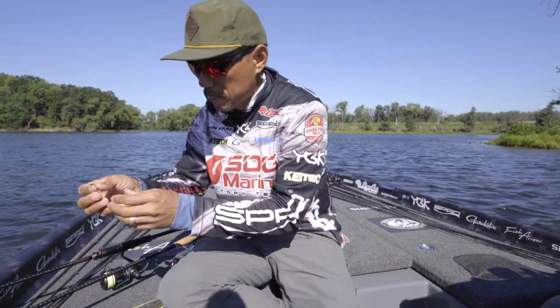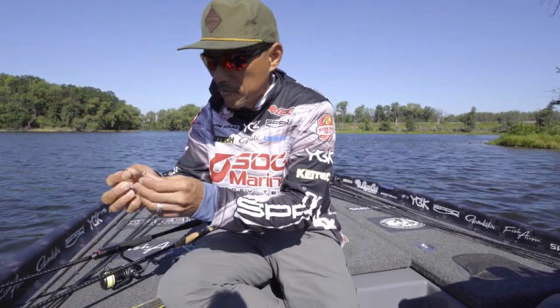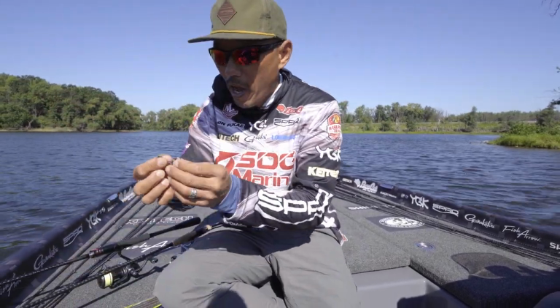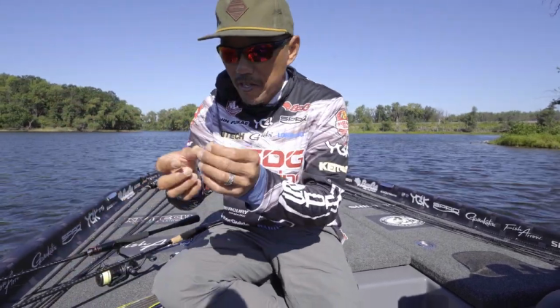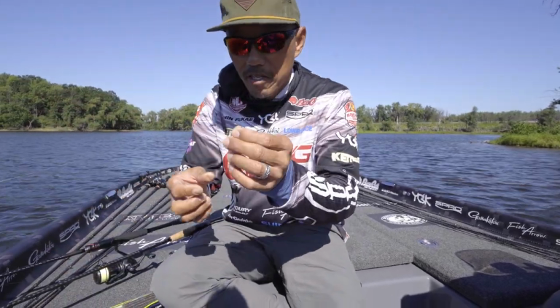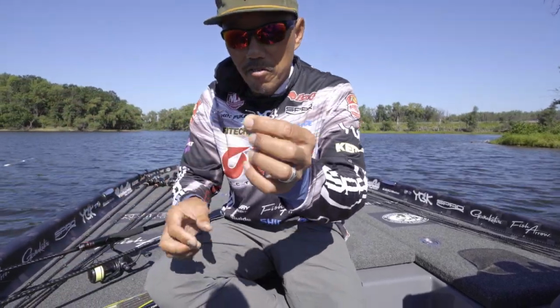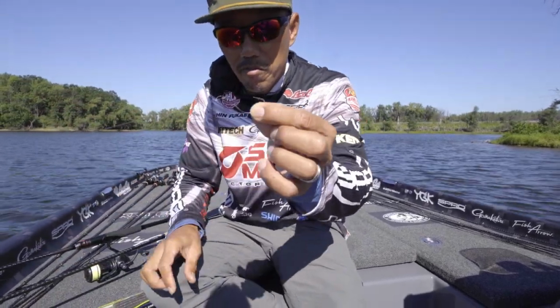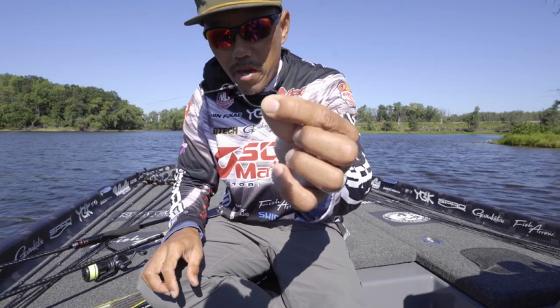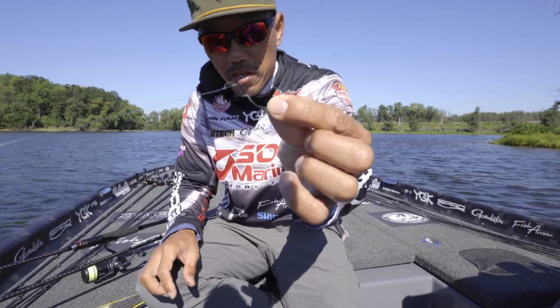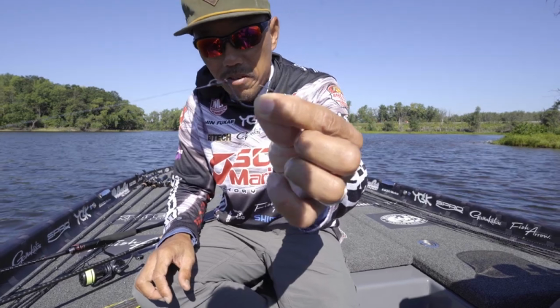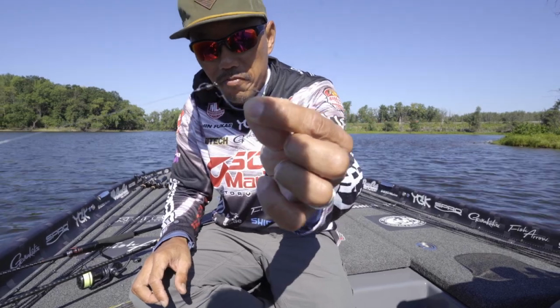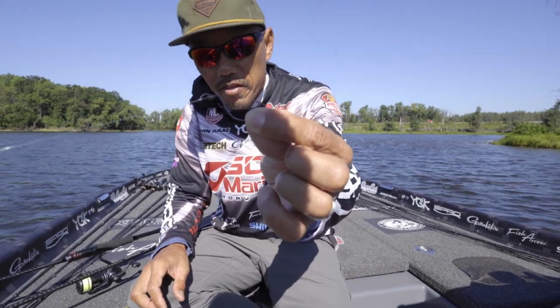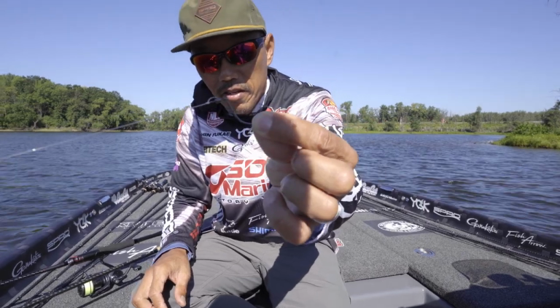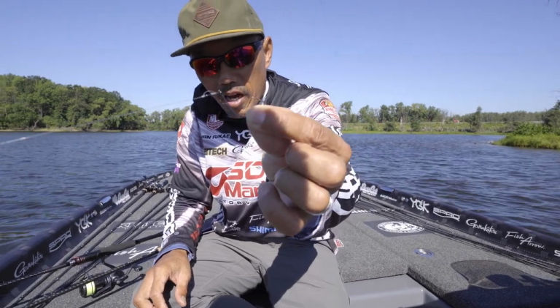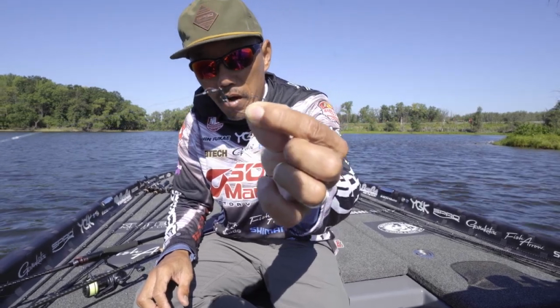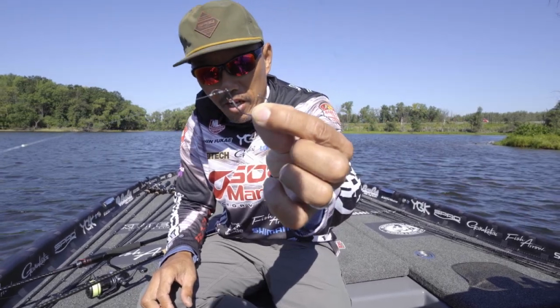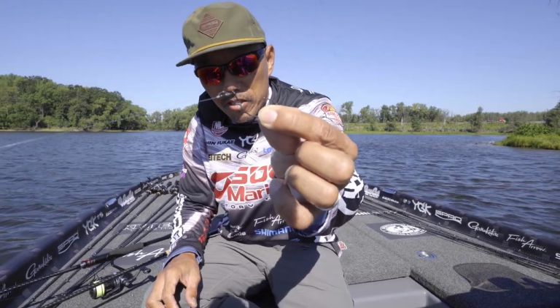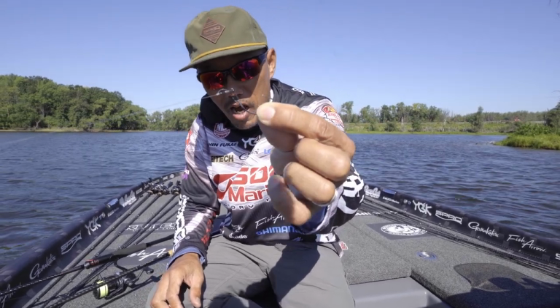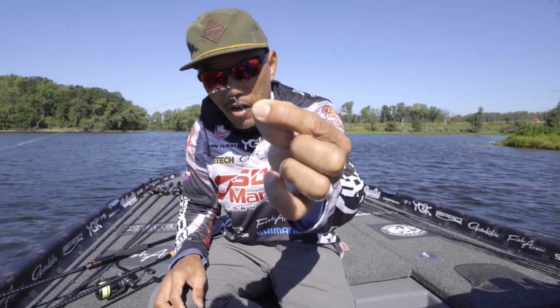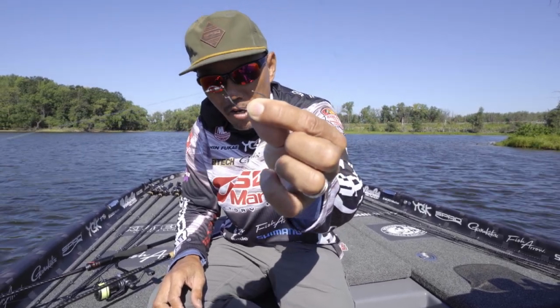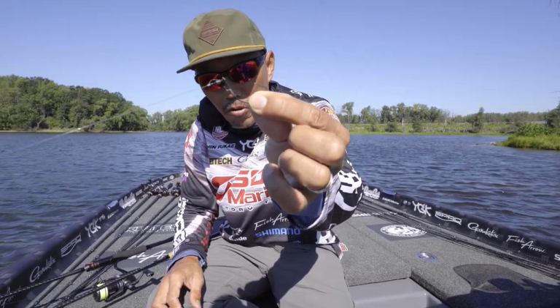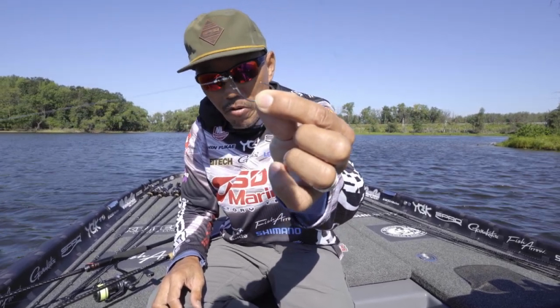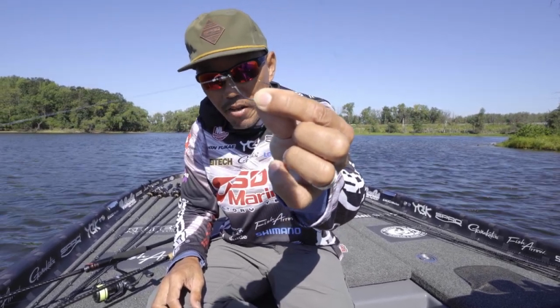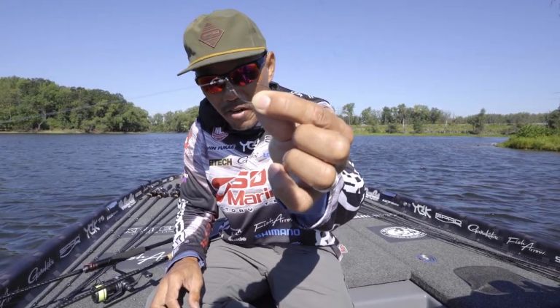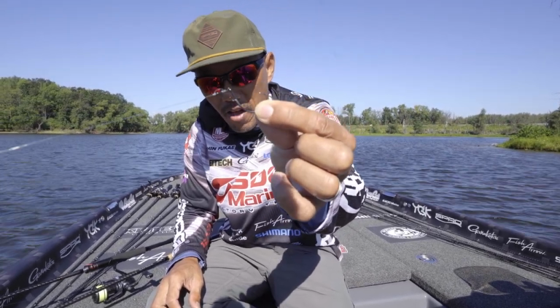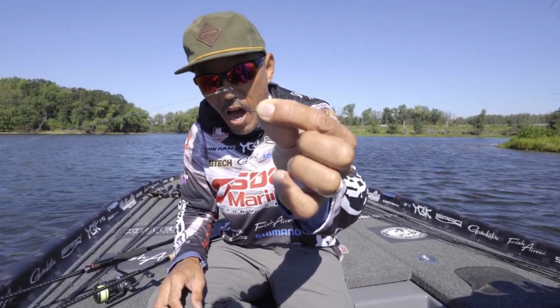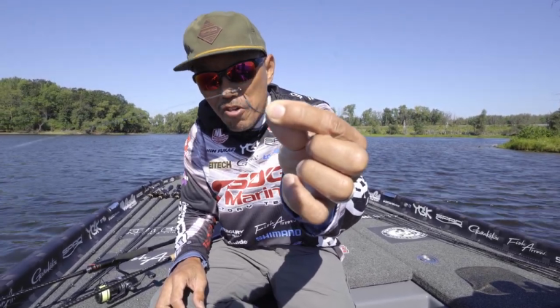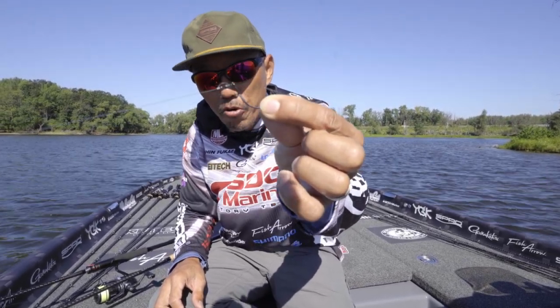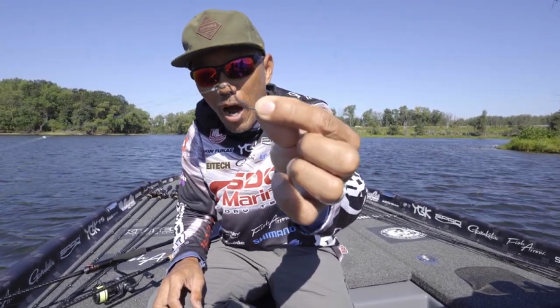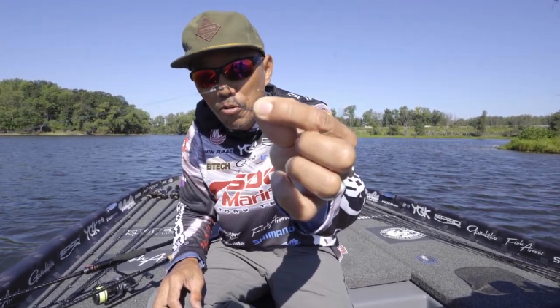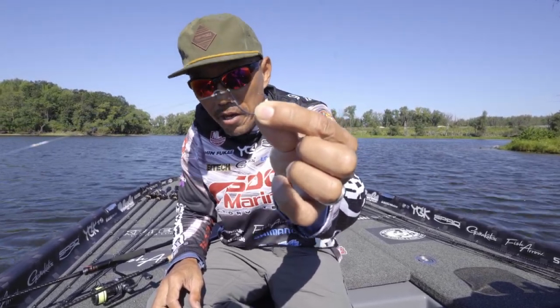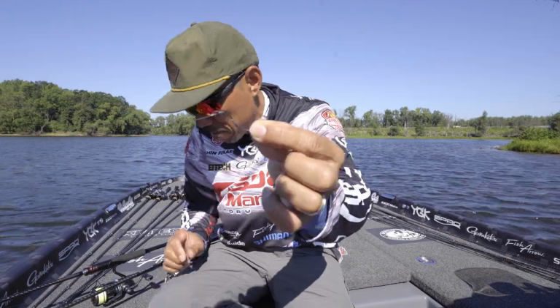So I decided to make the Gamakatsu Cover Neko hook right here. I'll show you how to rig it.